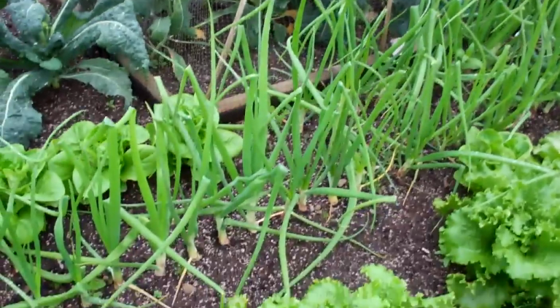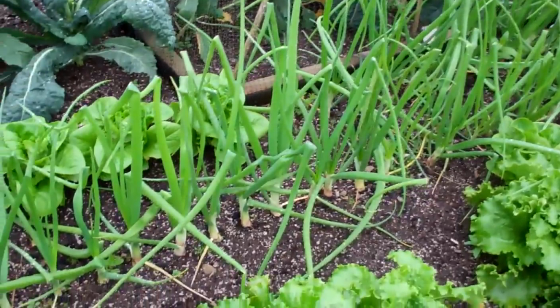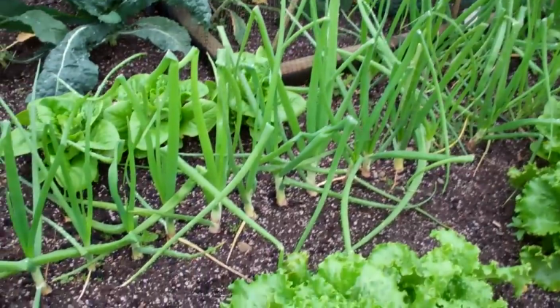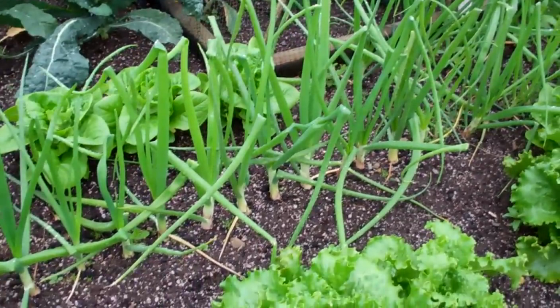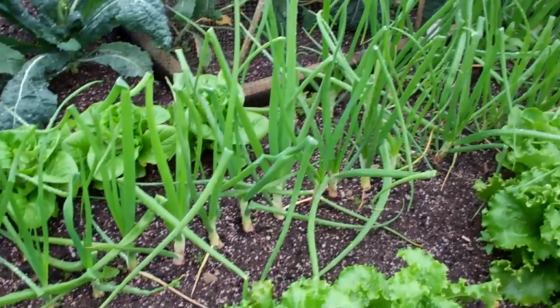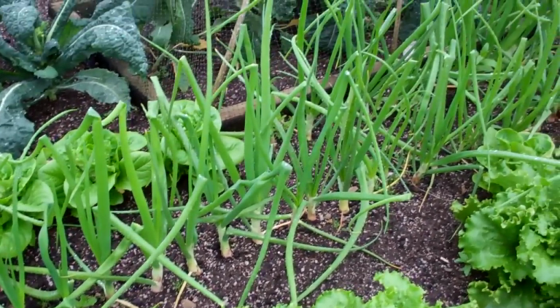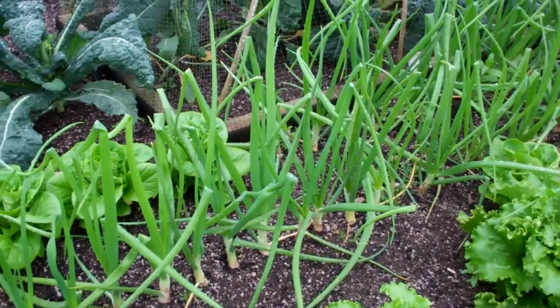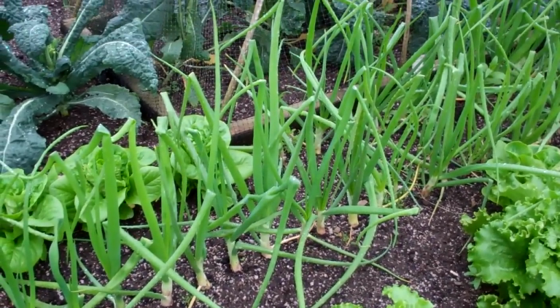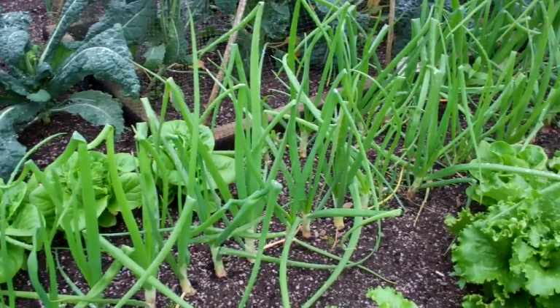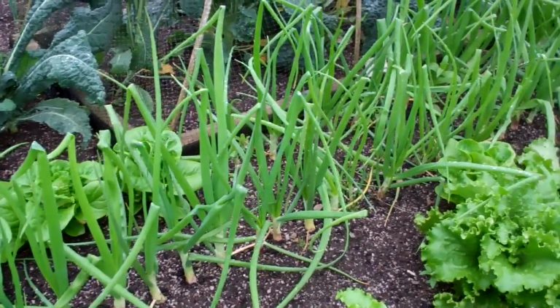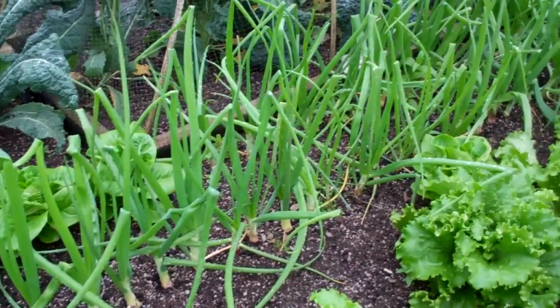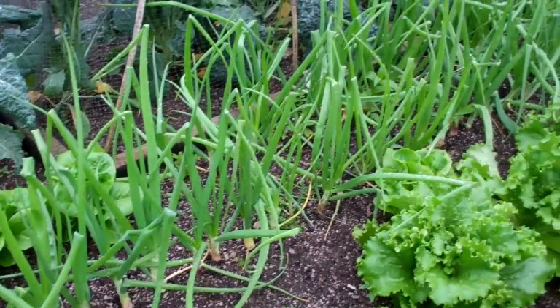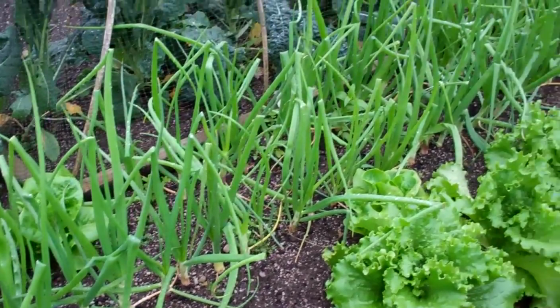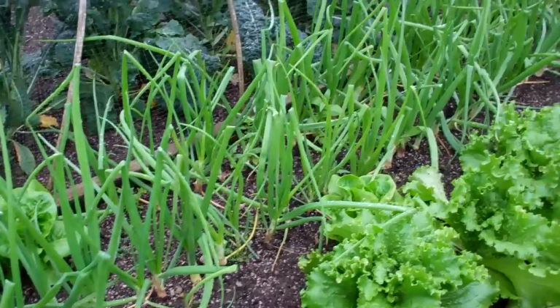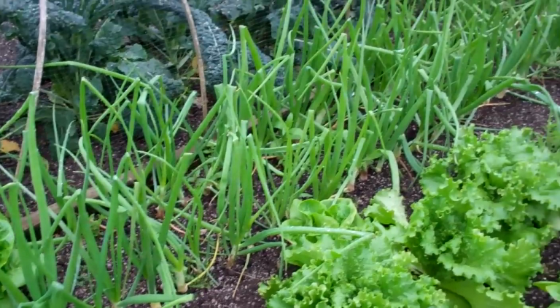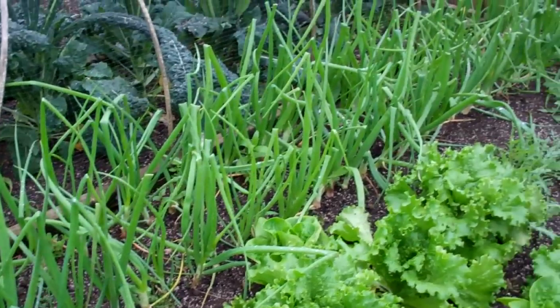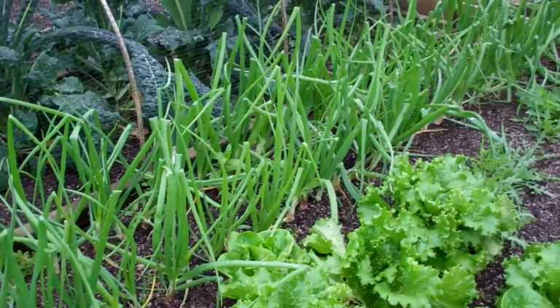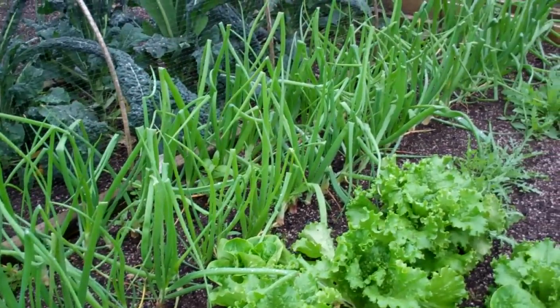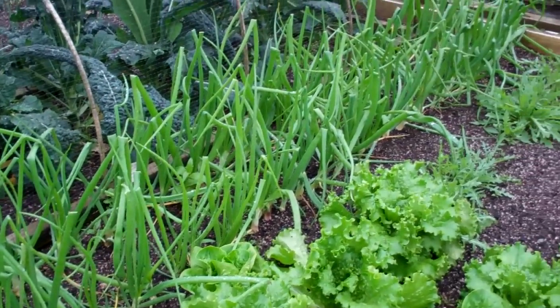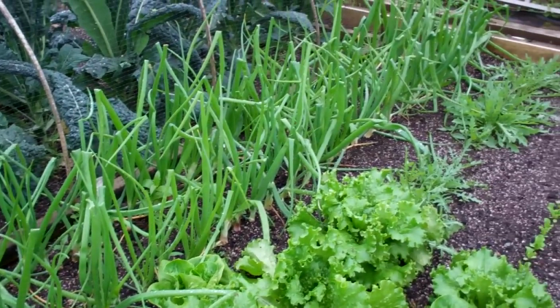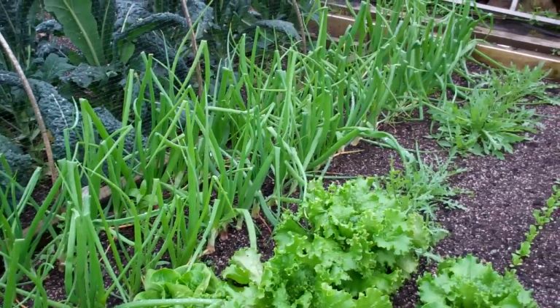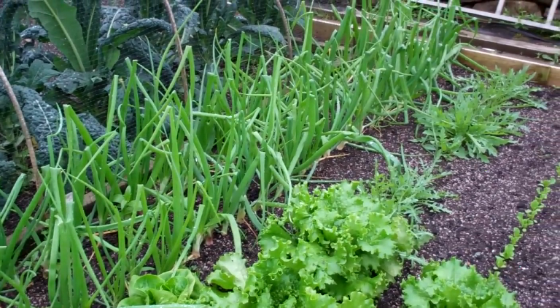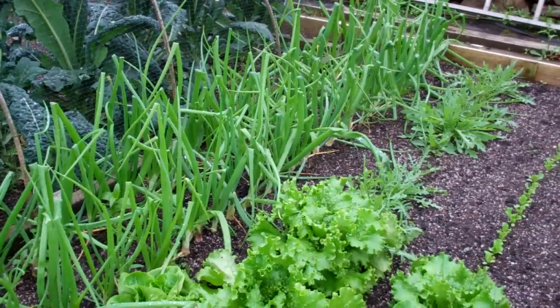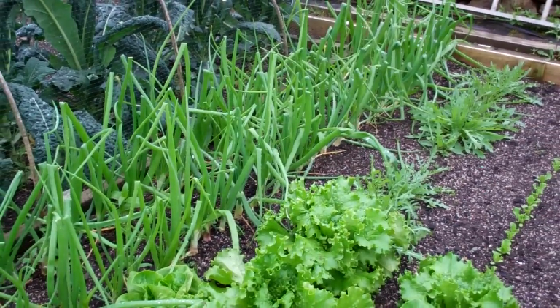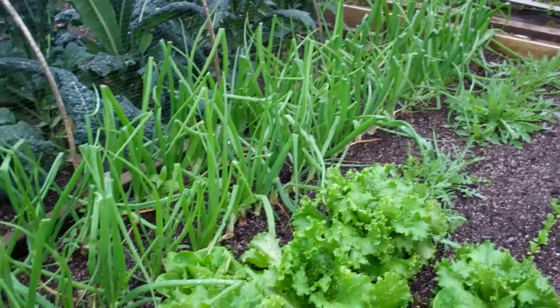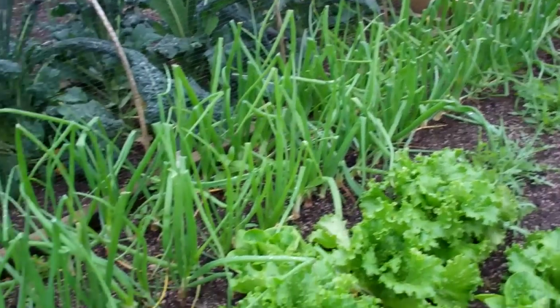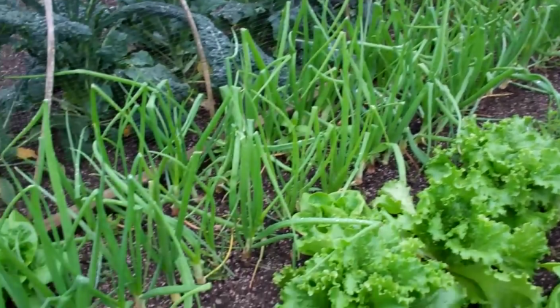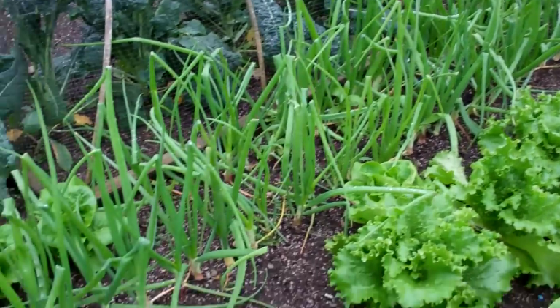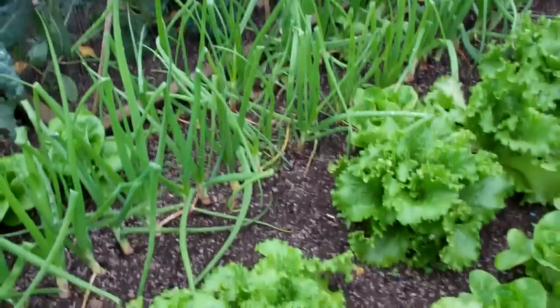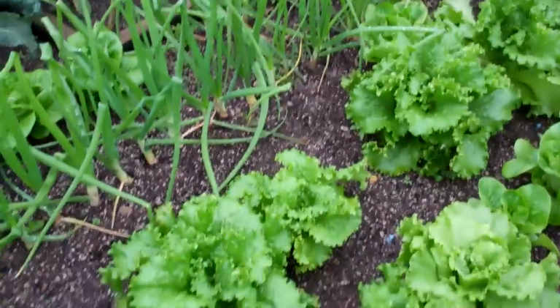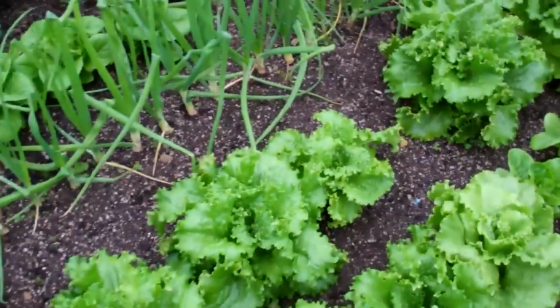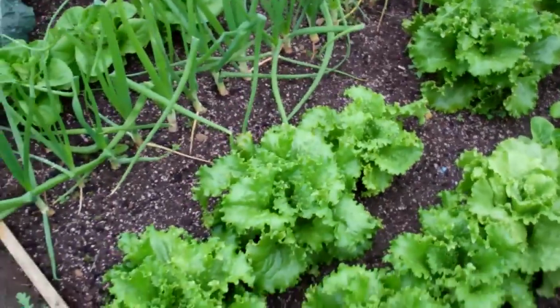And these are the shallots that I grew from seed — they're absolutely massive. I don't know how big they'll be as a single shallot, but we'll see soon.